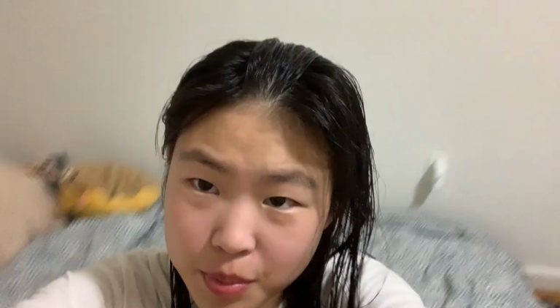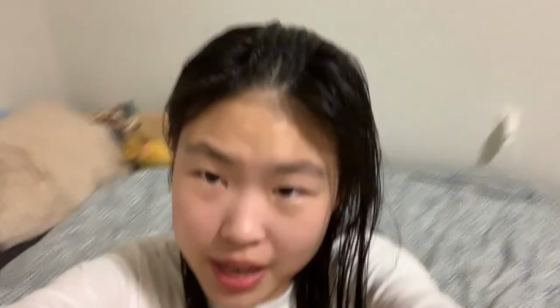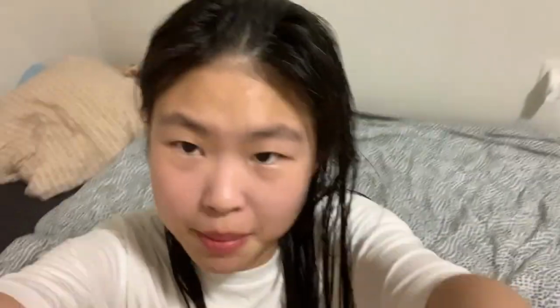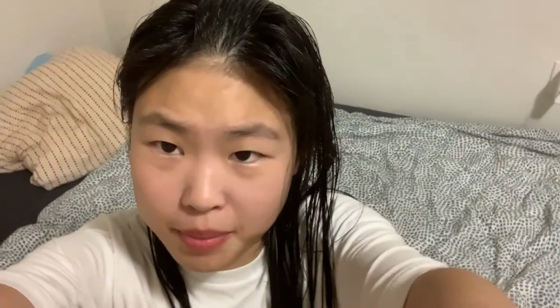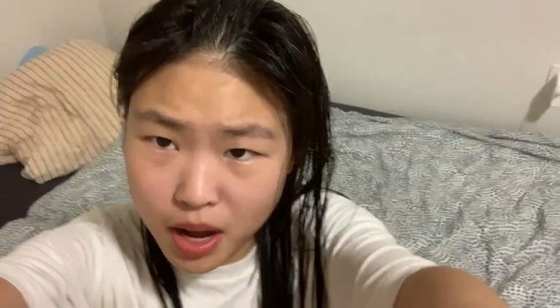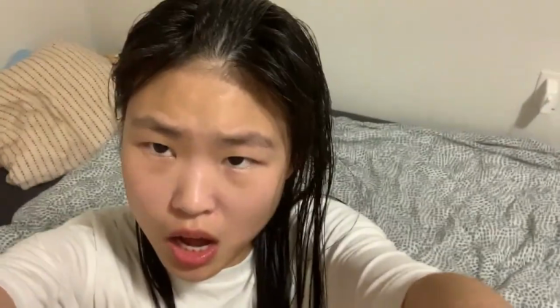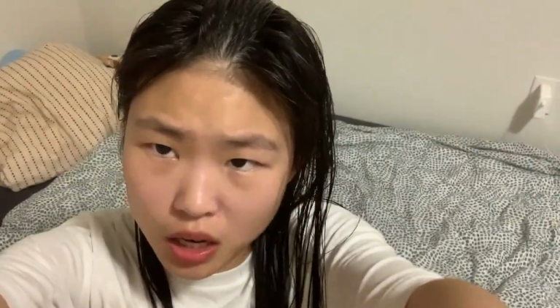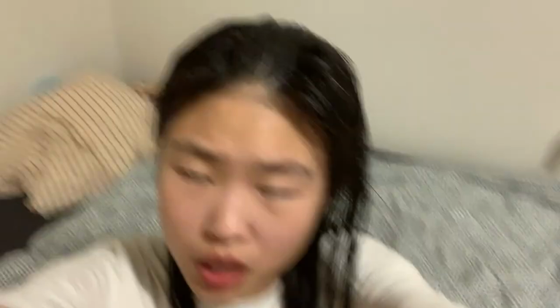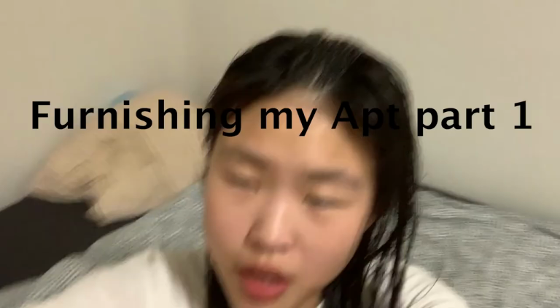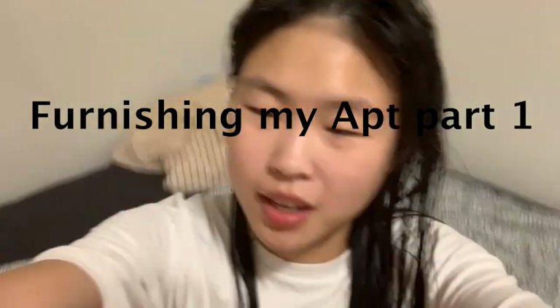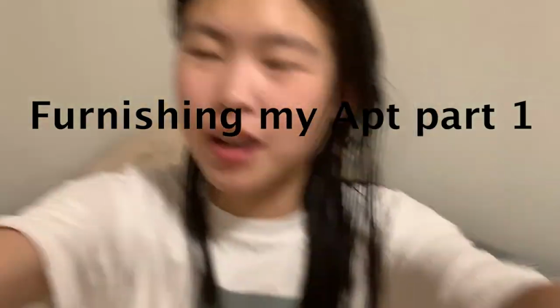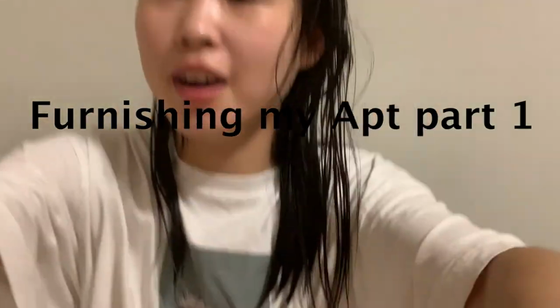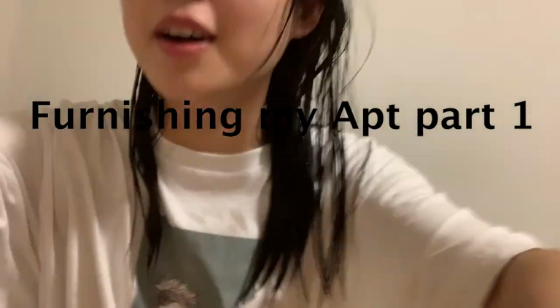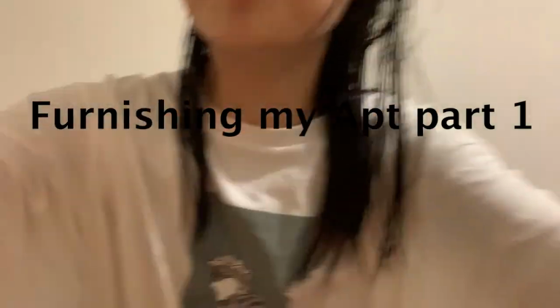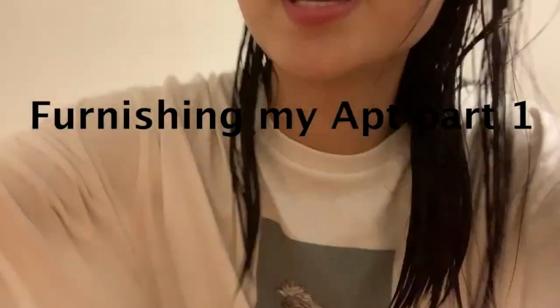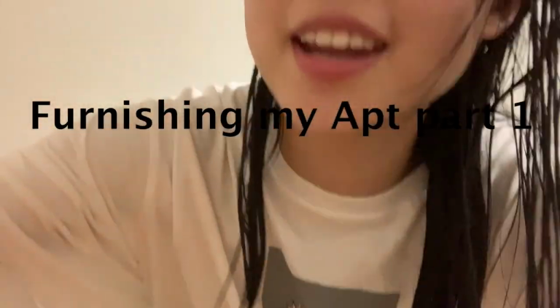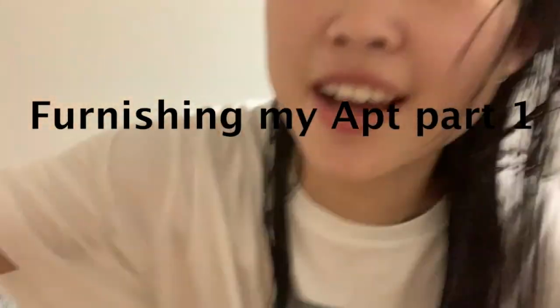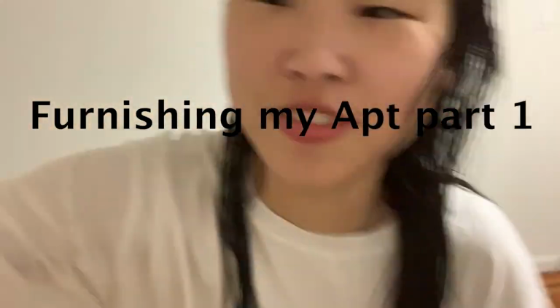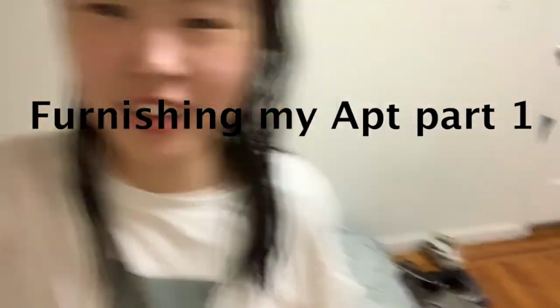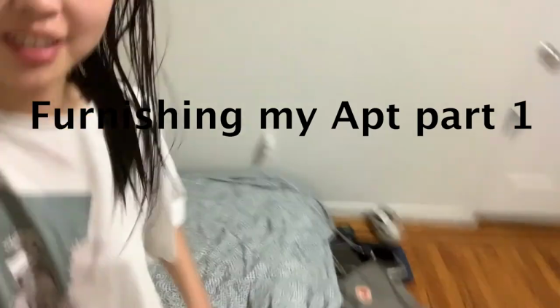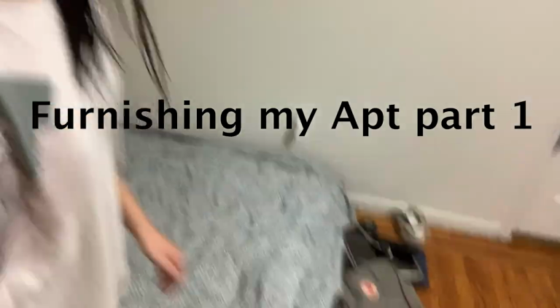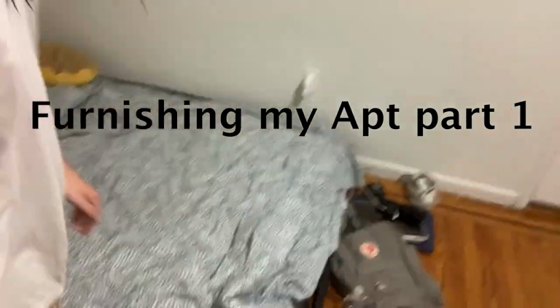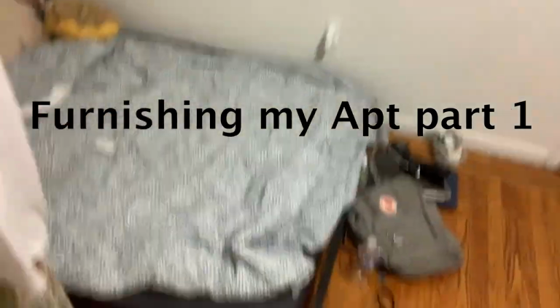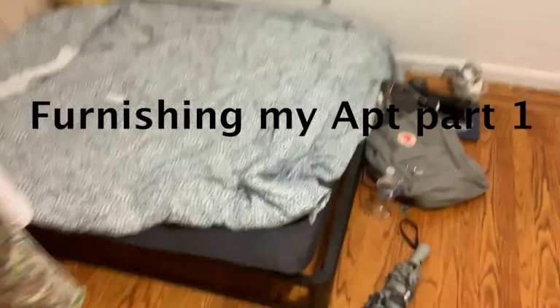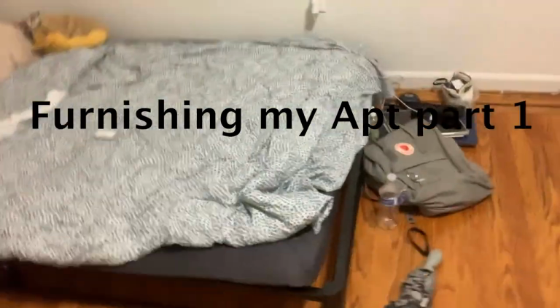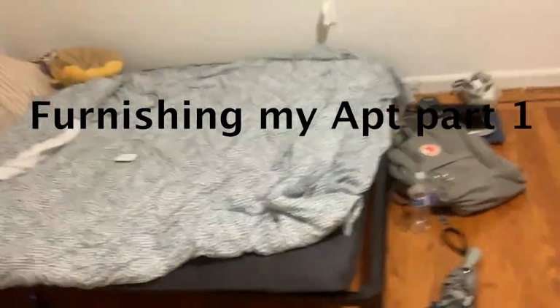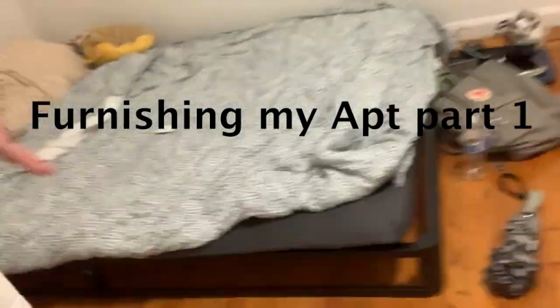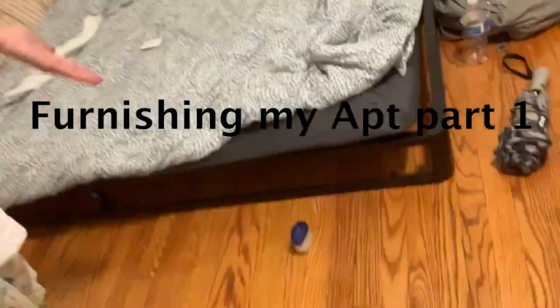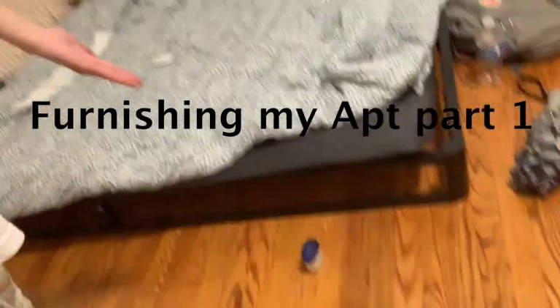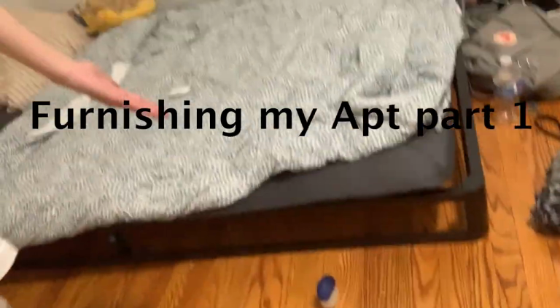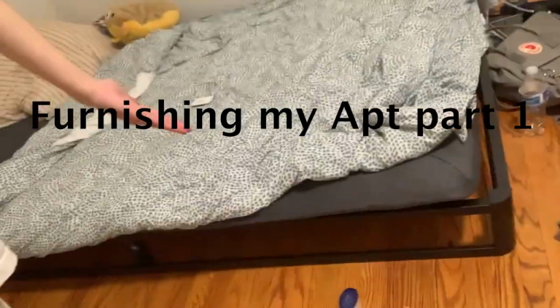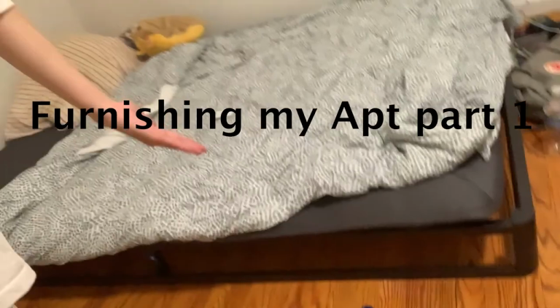Hey everybody, I'm back. Welcome back to Furnishing My Apartment, Part One.